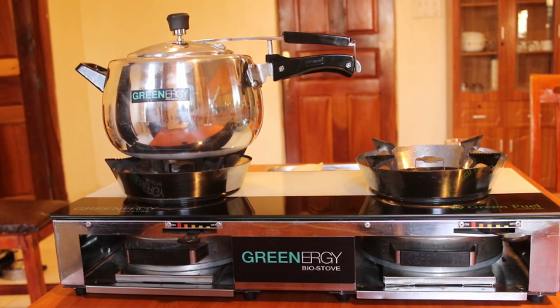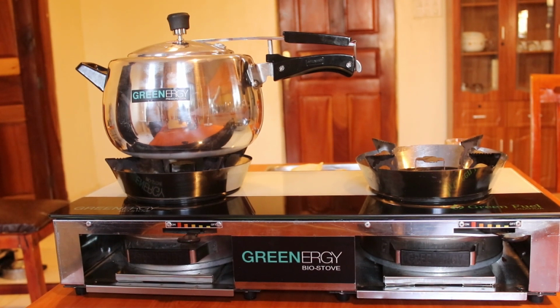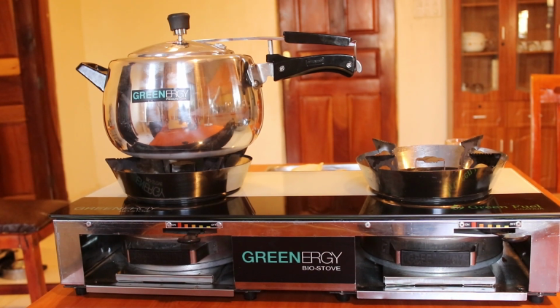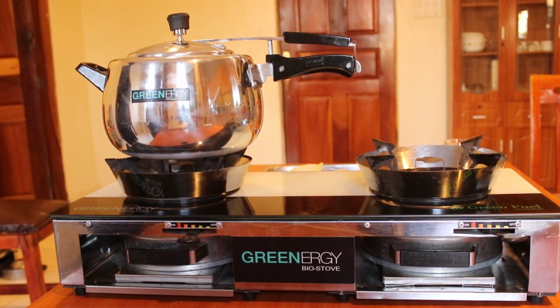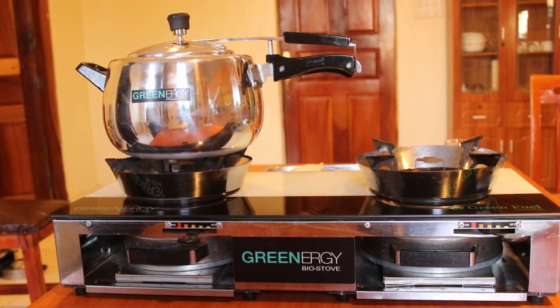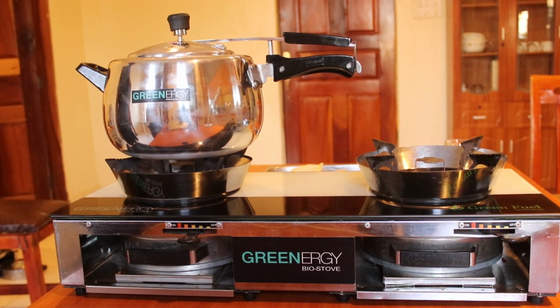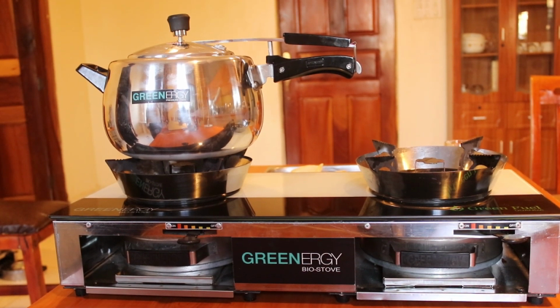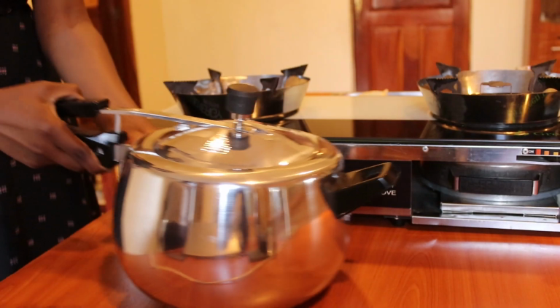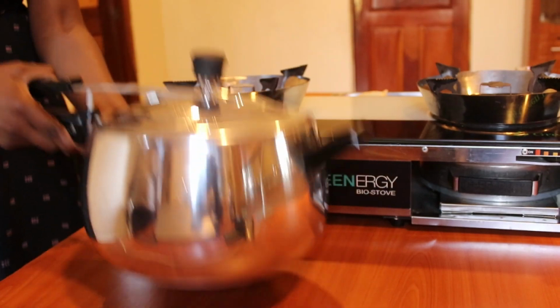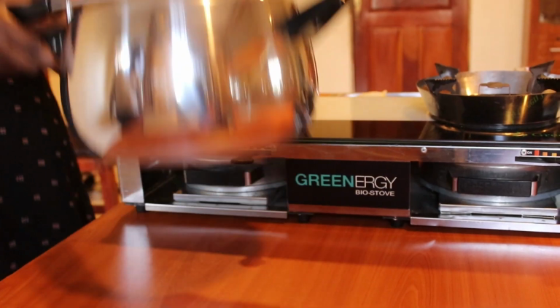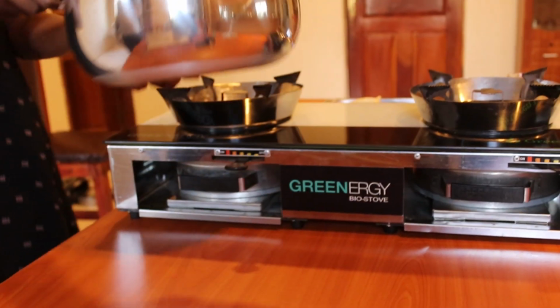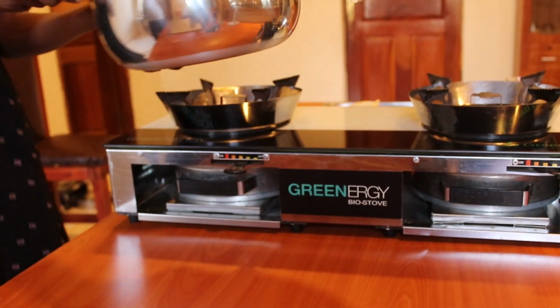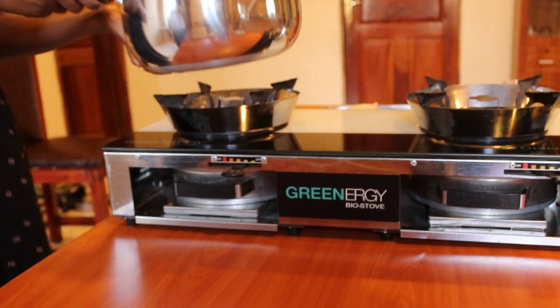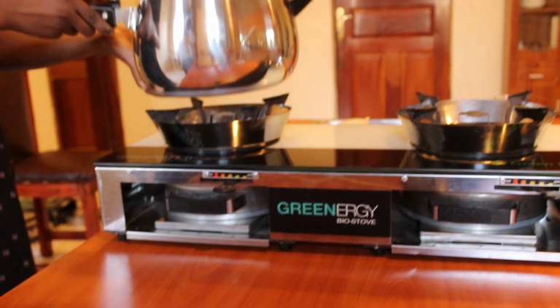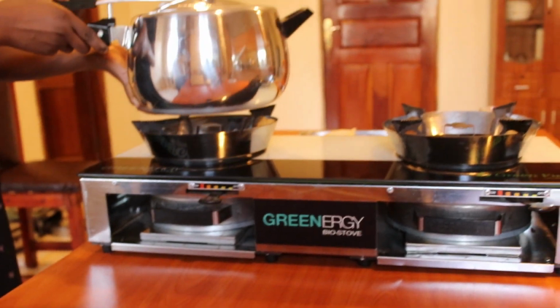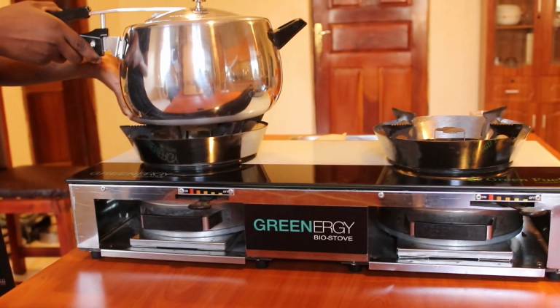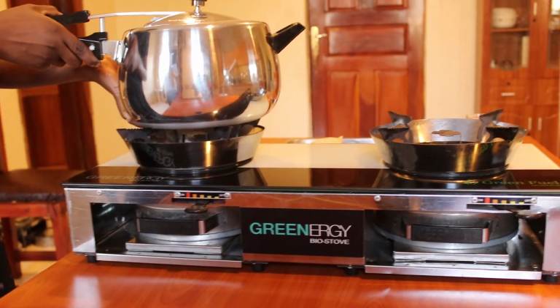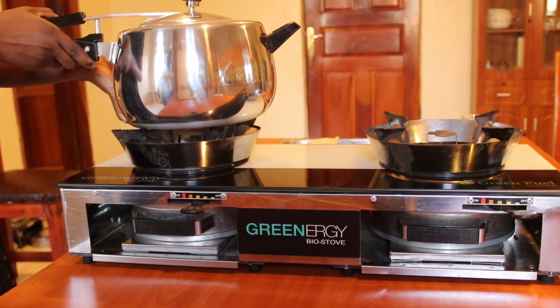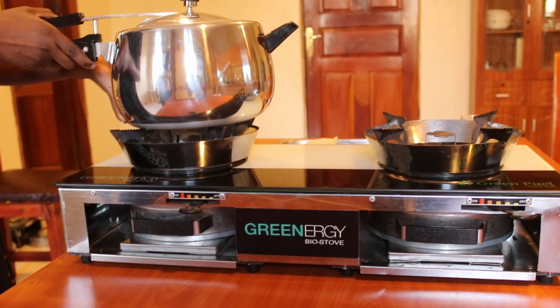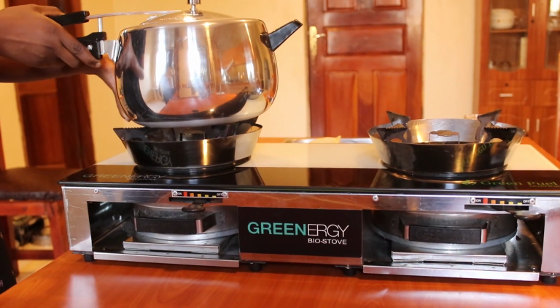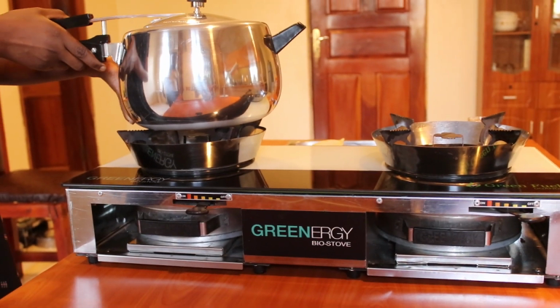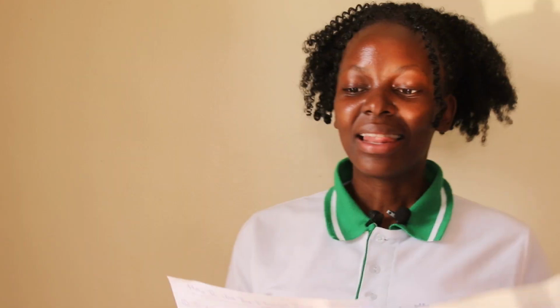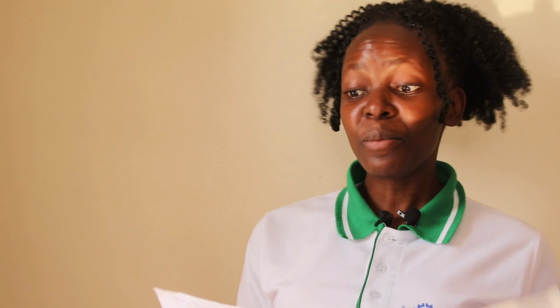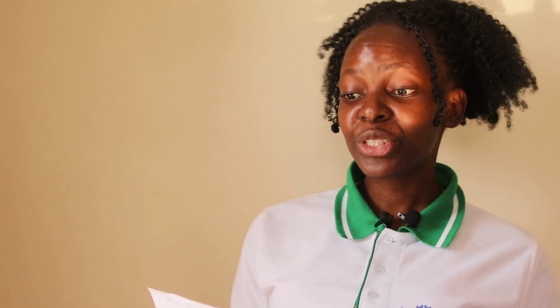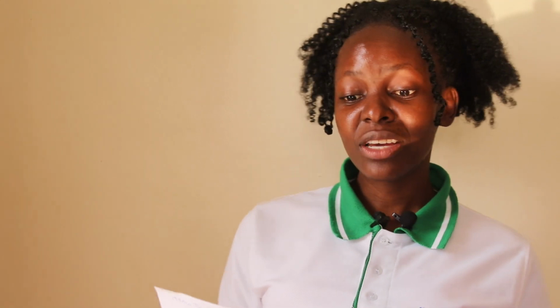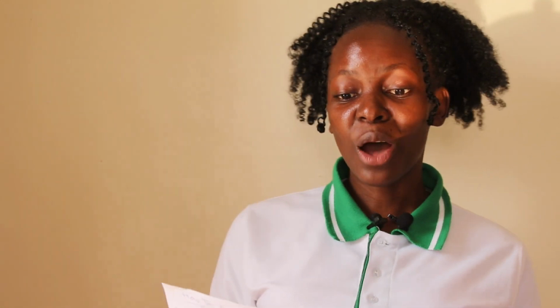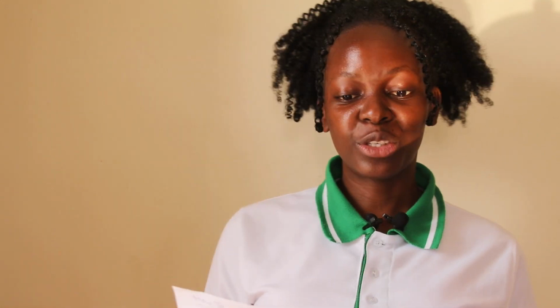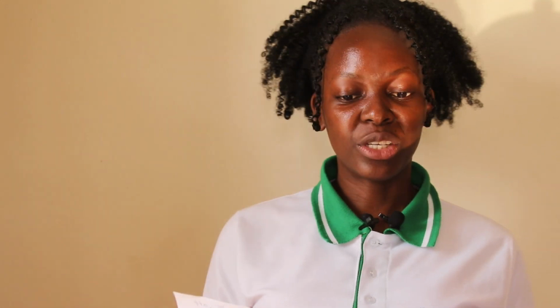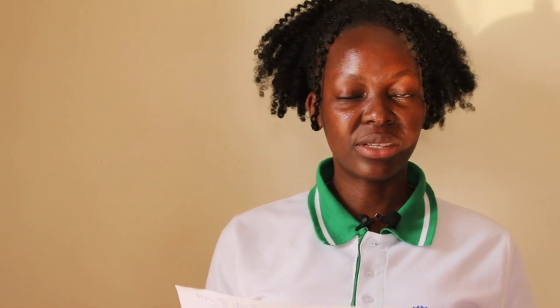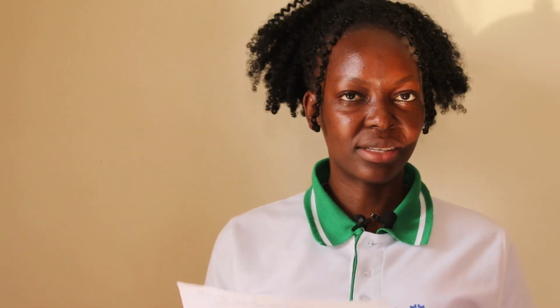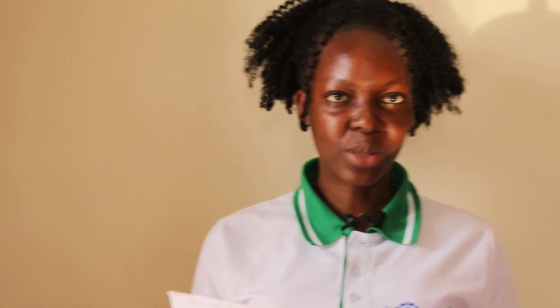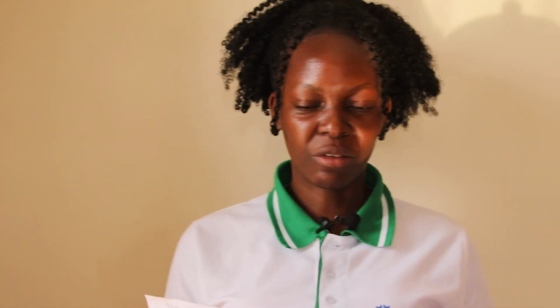The pressure cooker will help you save time and fuel at the same time. Let me show you how to use the stove.